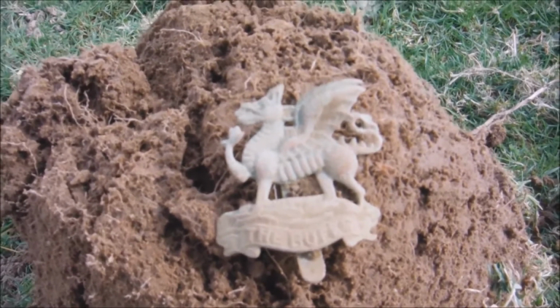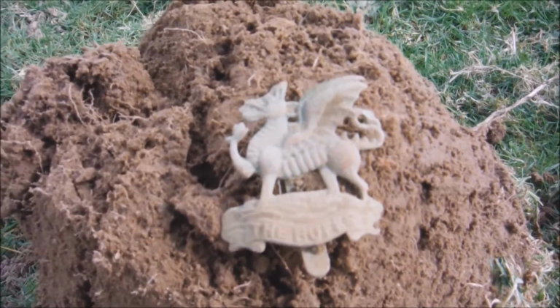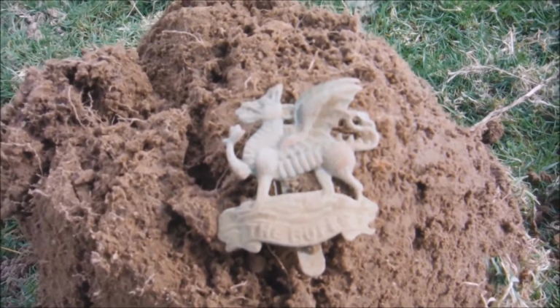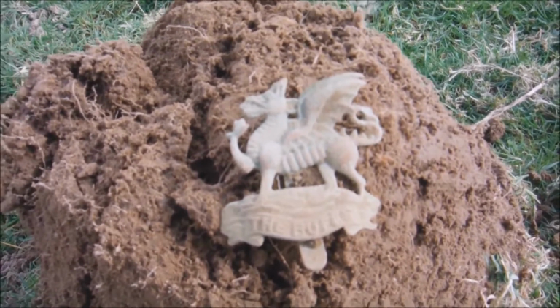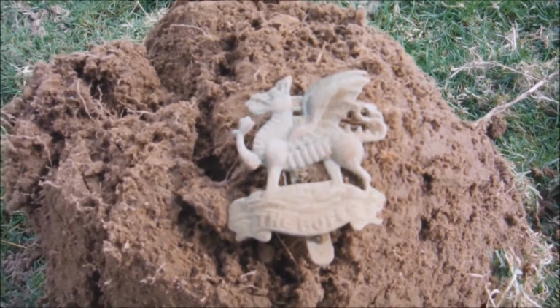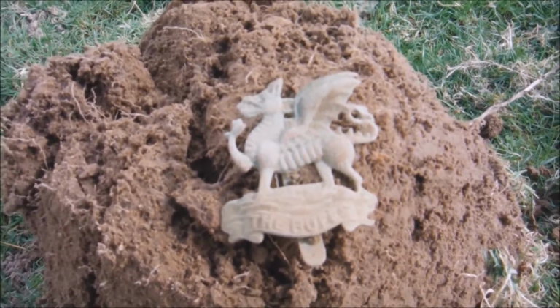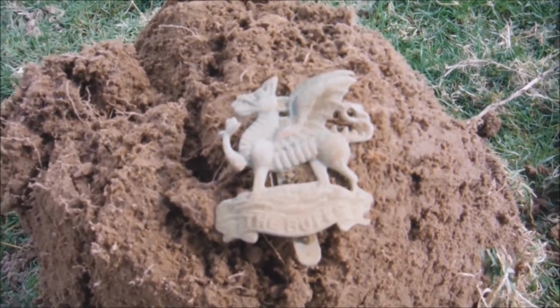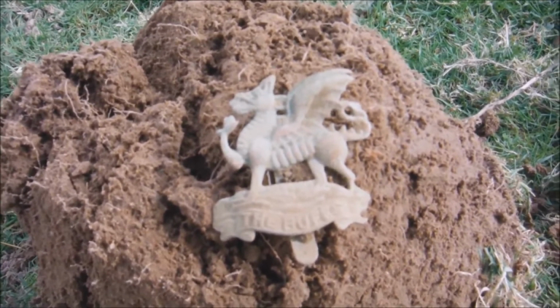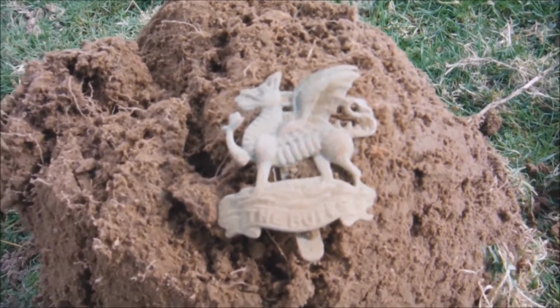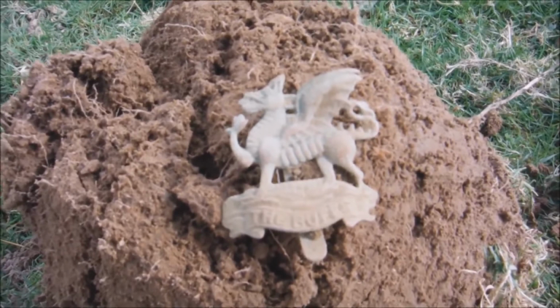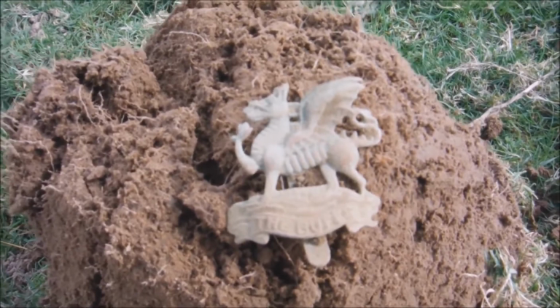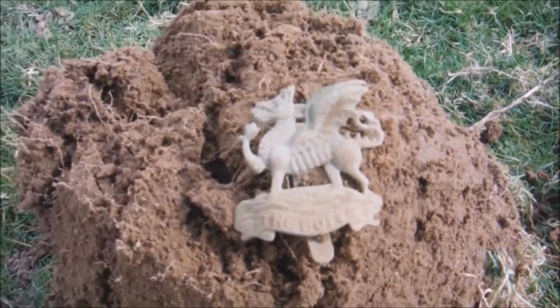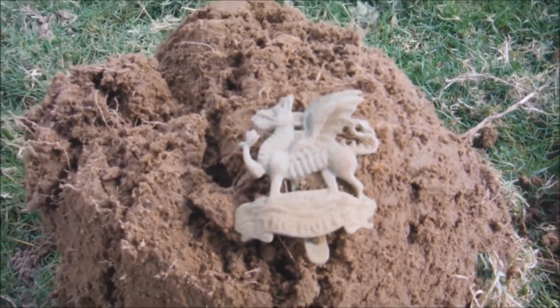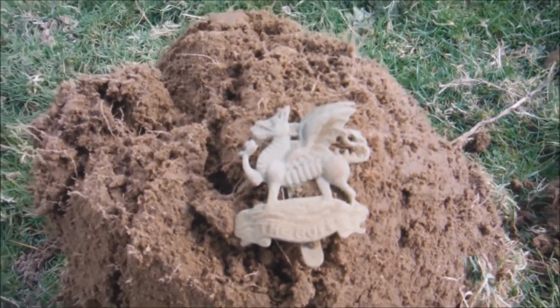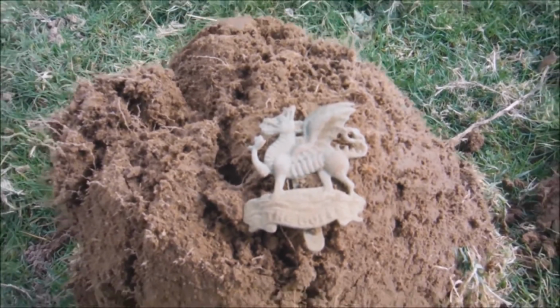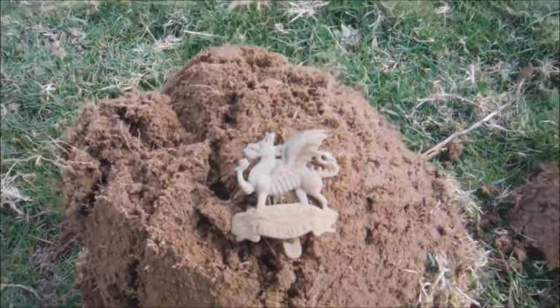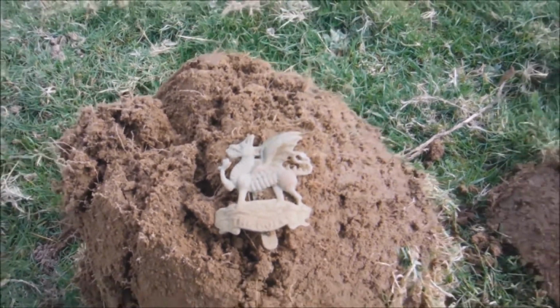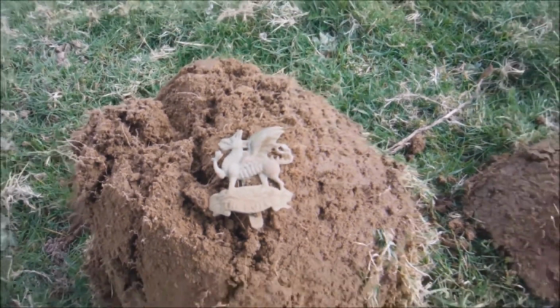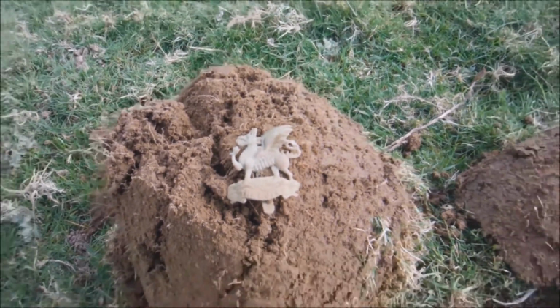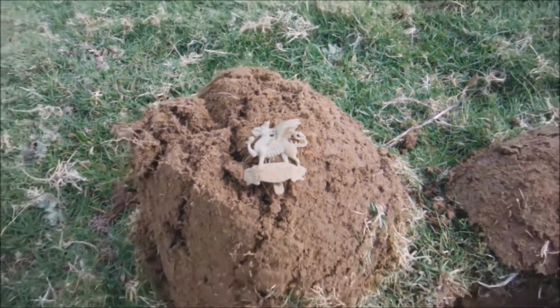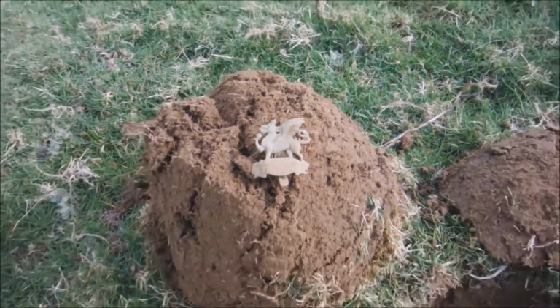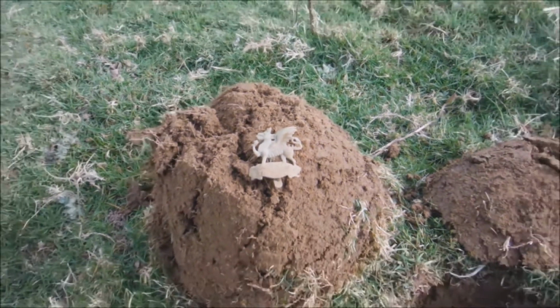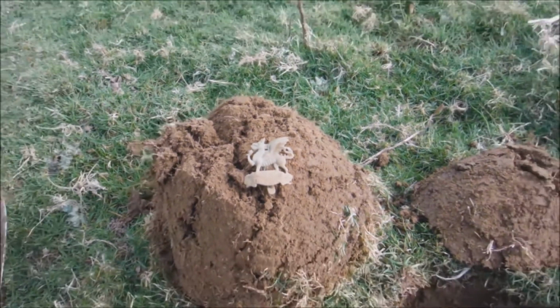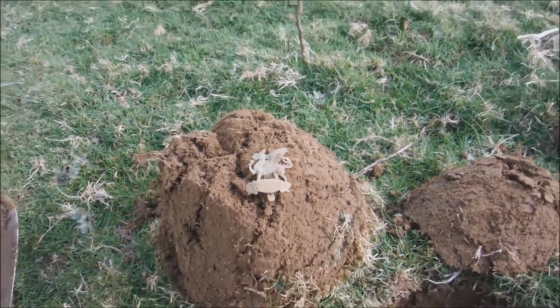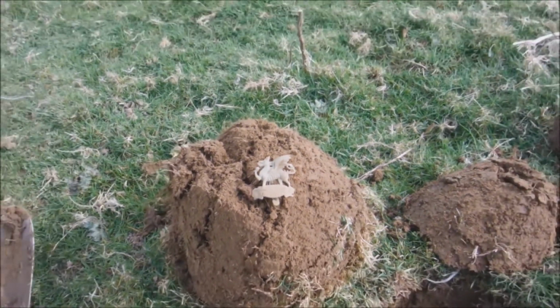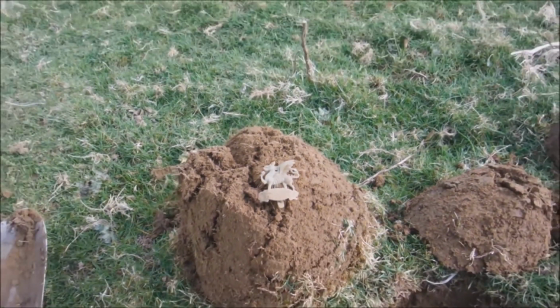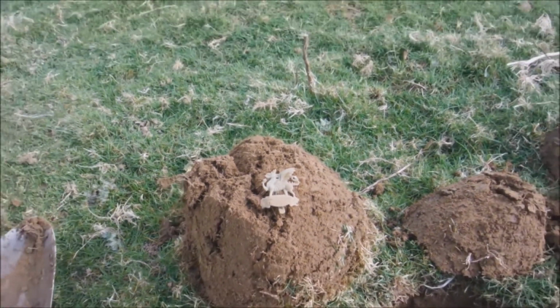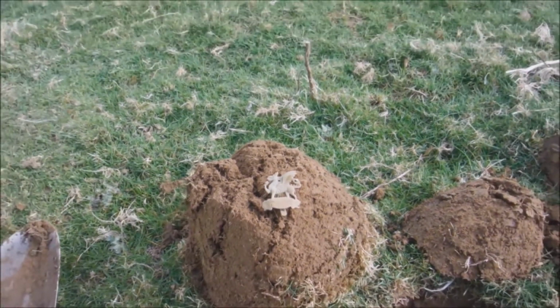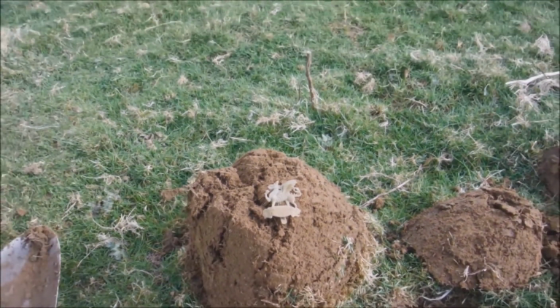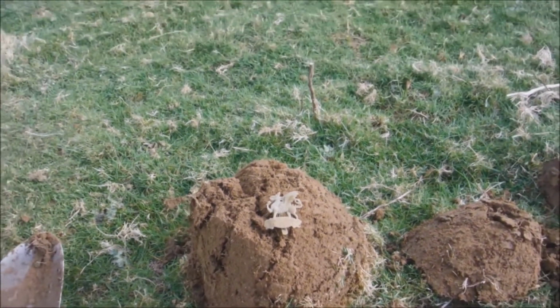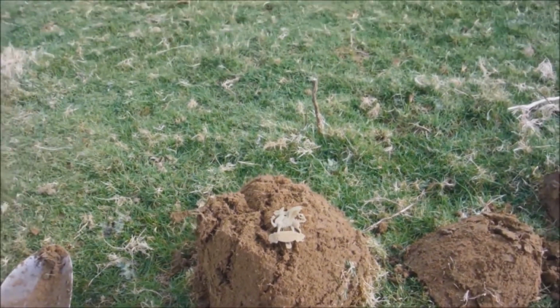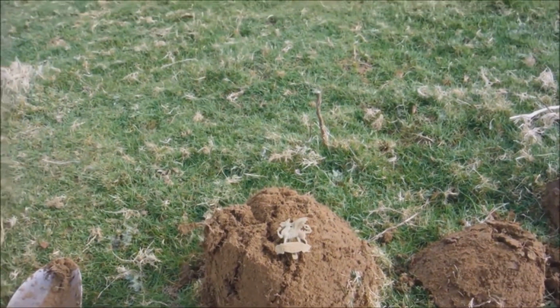He reckons he's found the commanding officer's cap badge. He hasn't found any badges at all today.